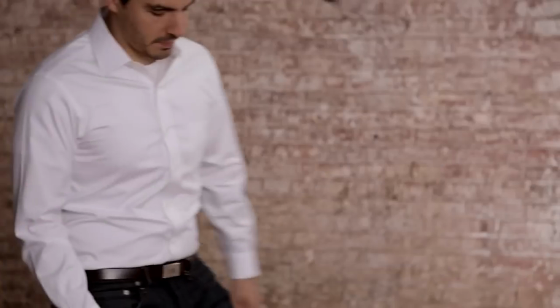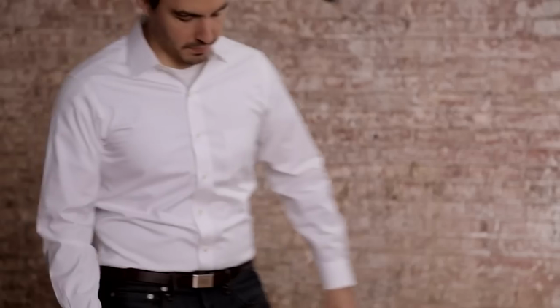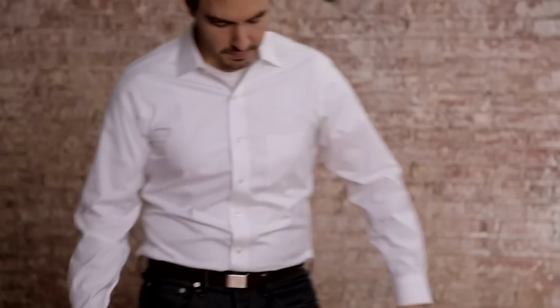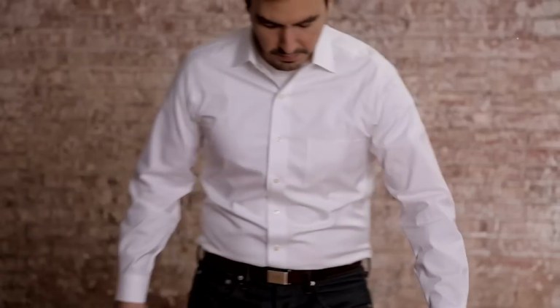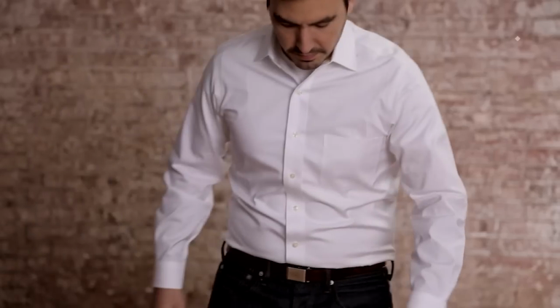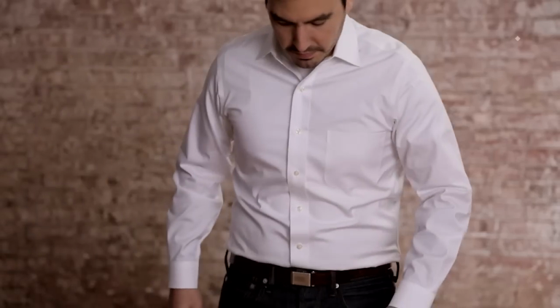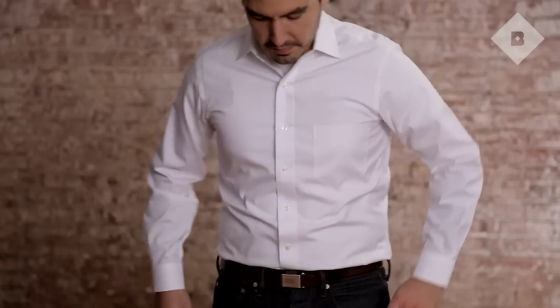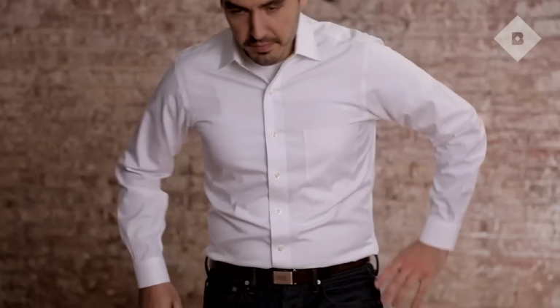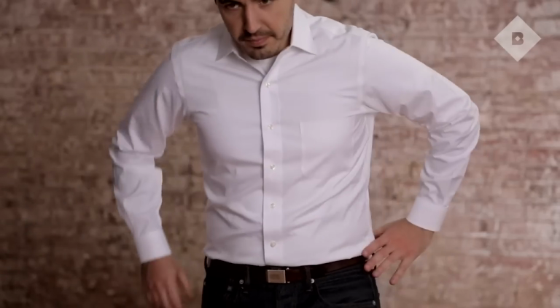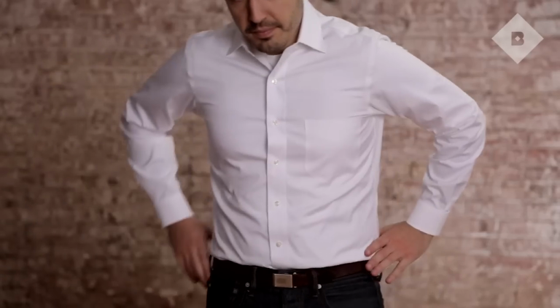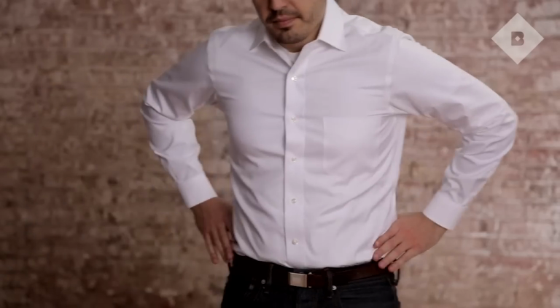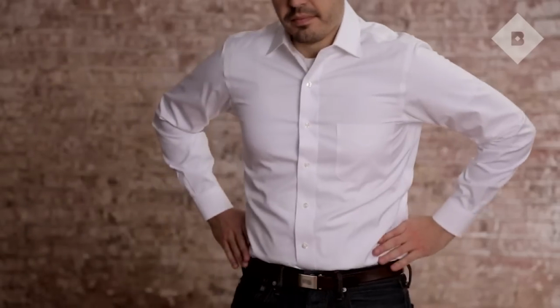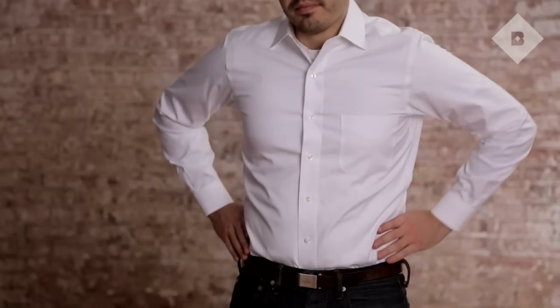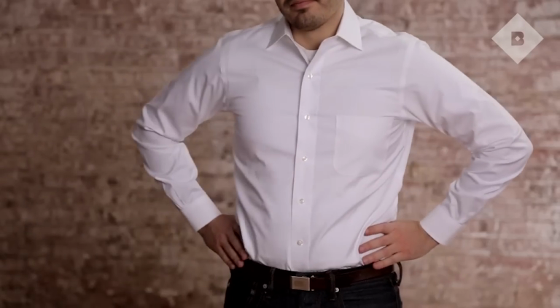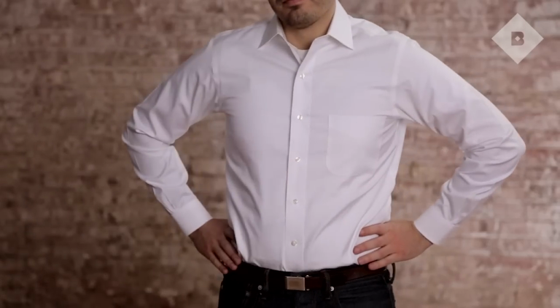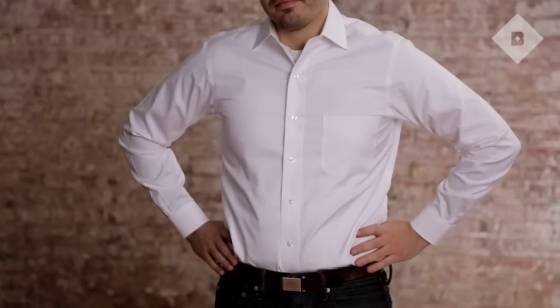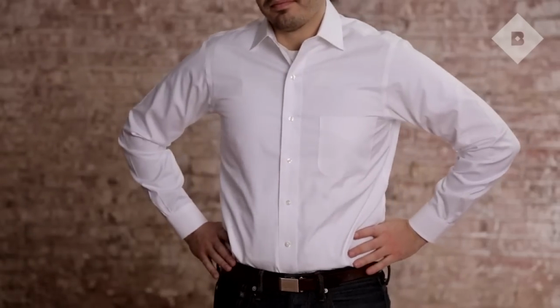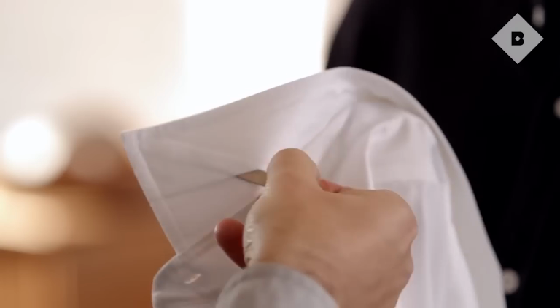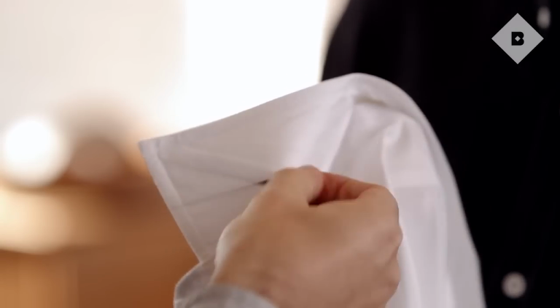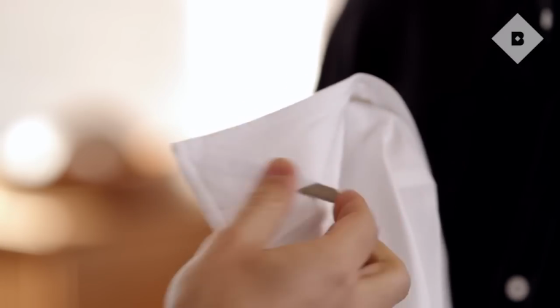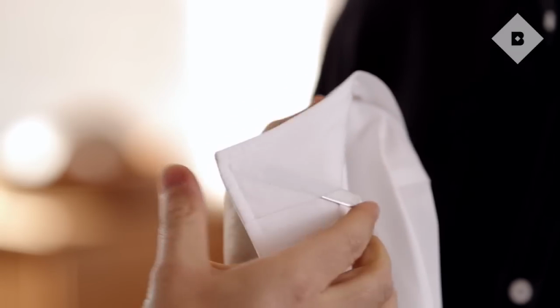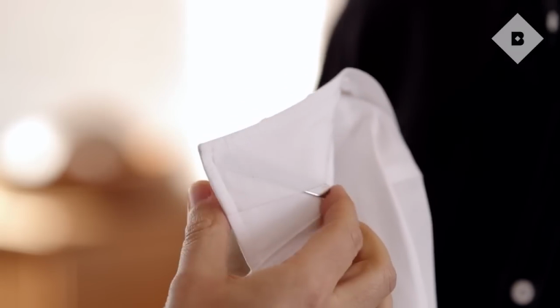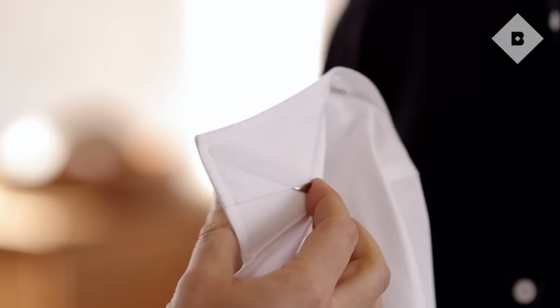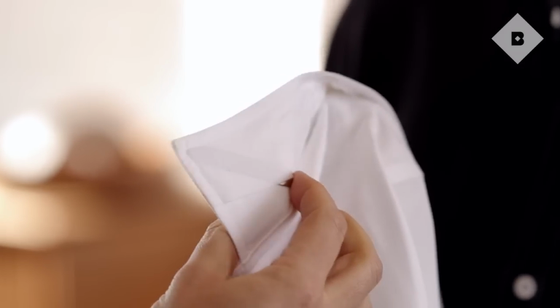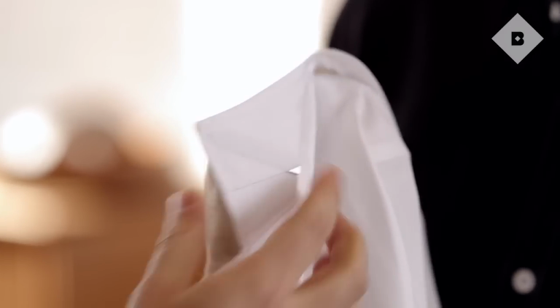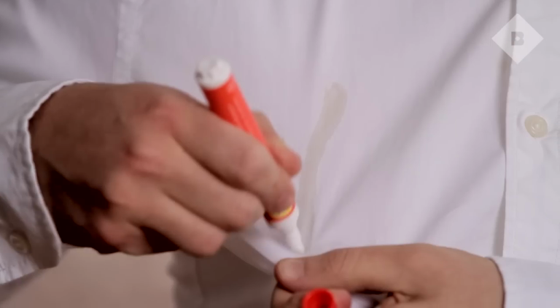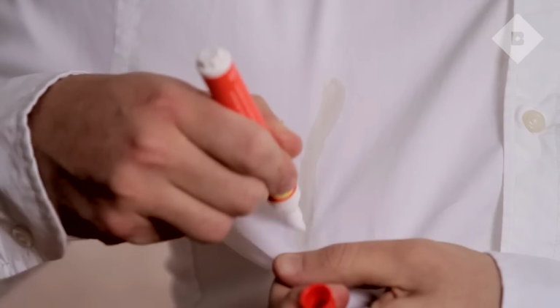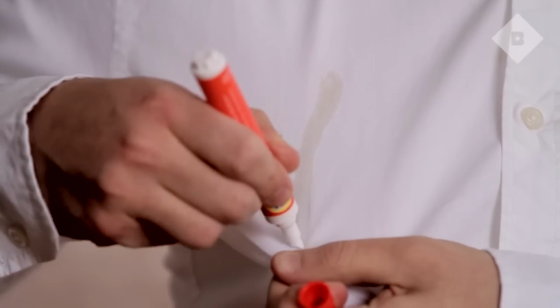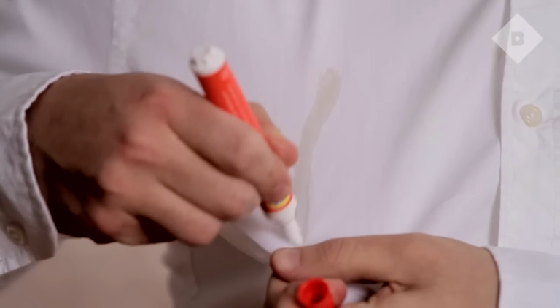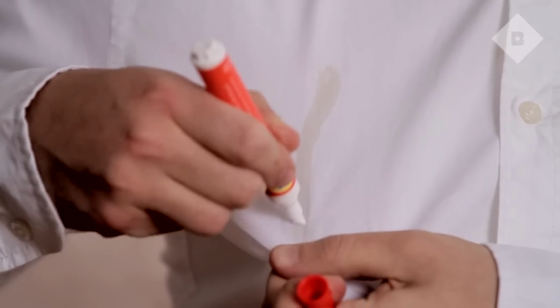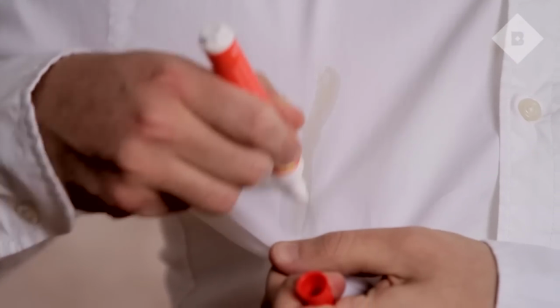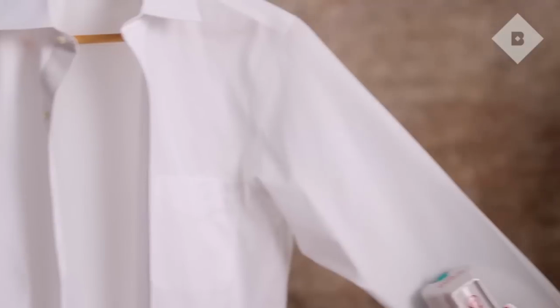Every outfit starts with a simple, well-kept shirt. Here are five tips to keep yours looking sharp.